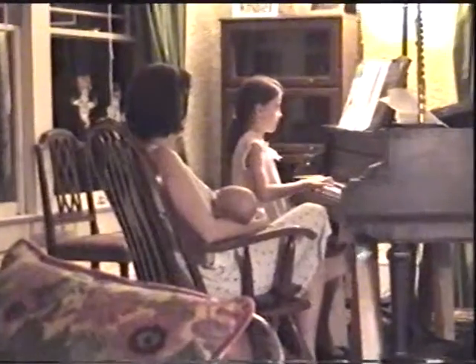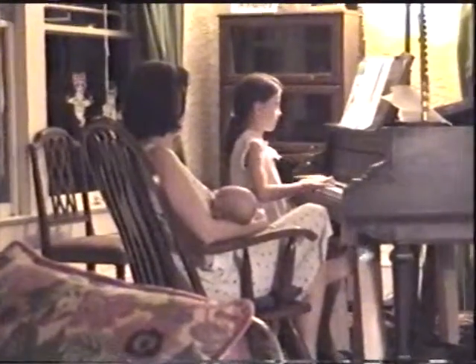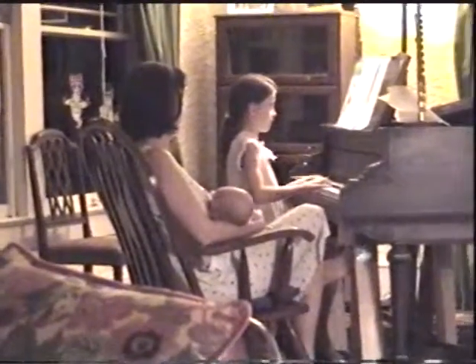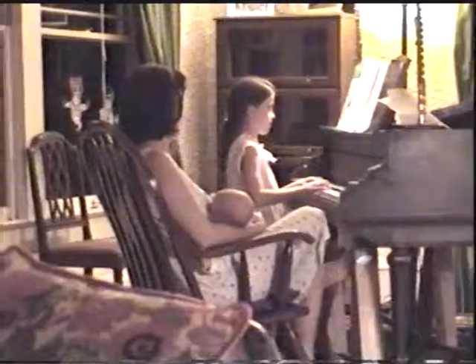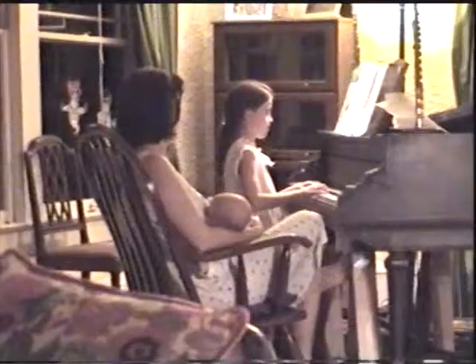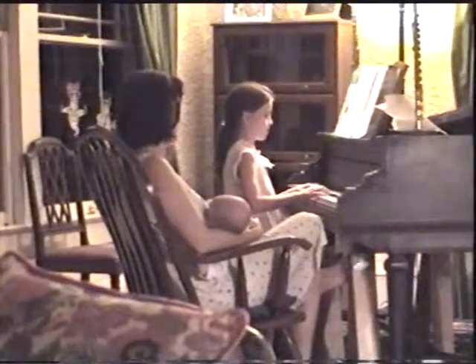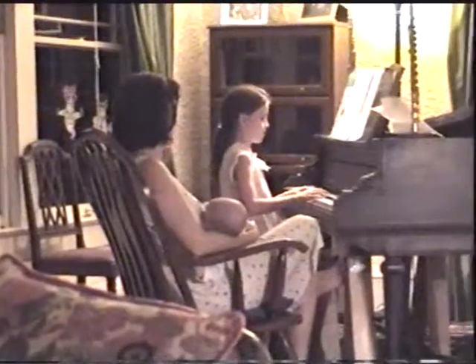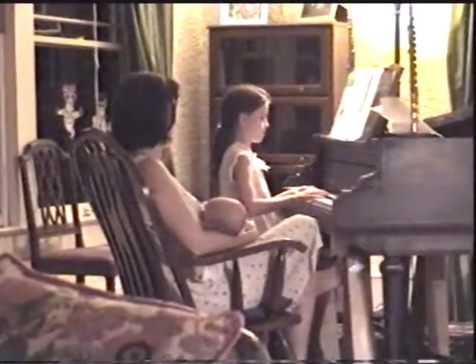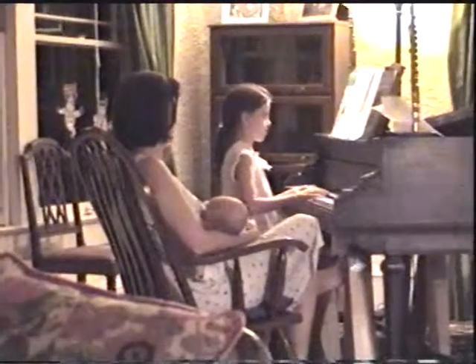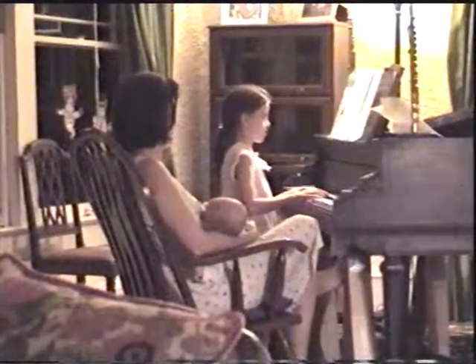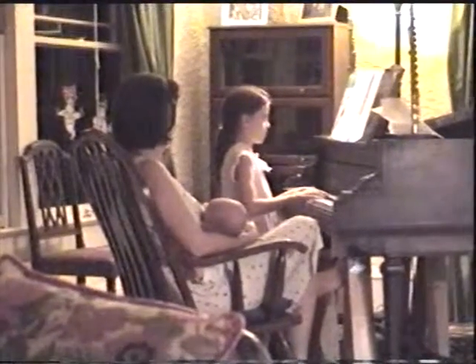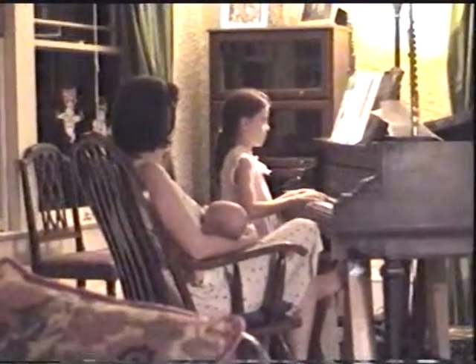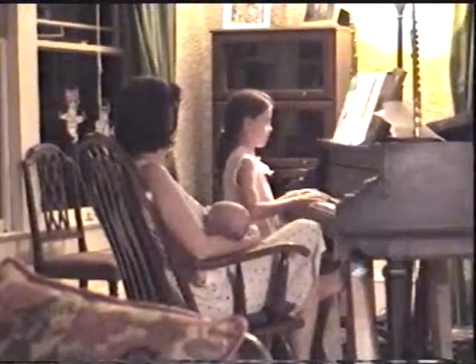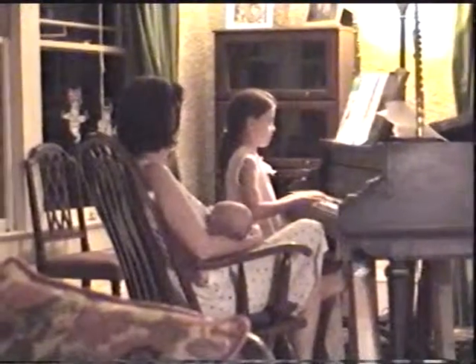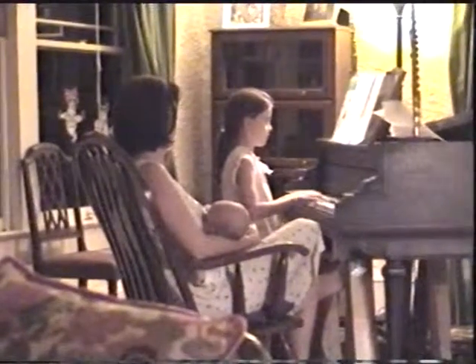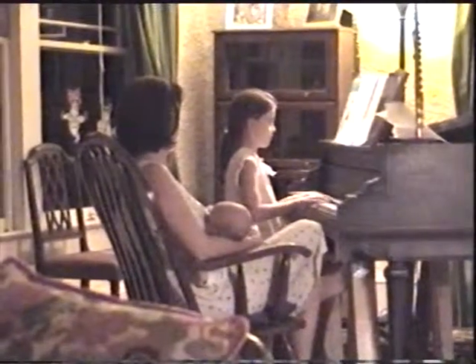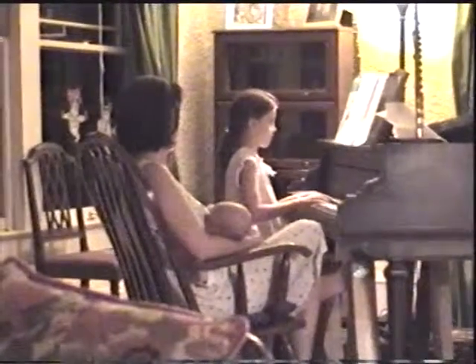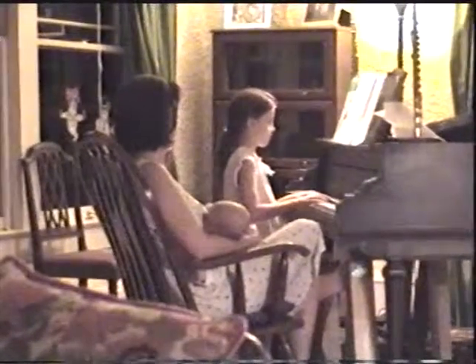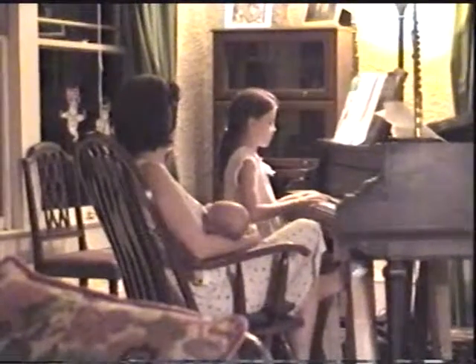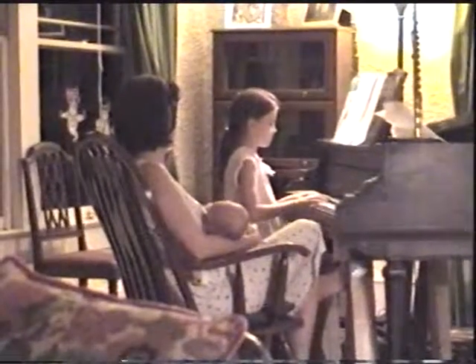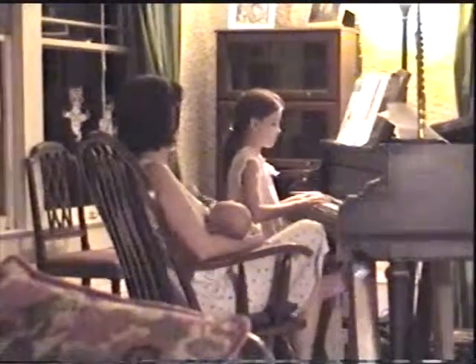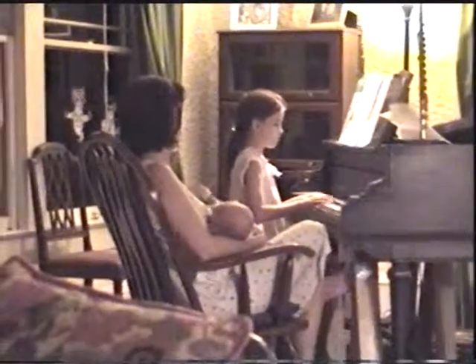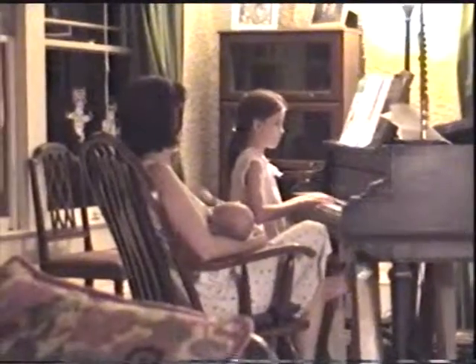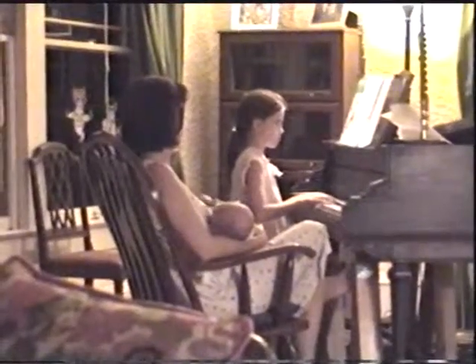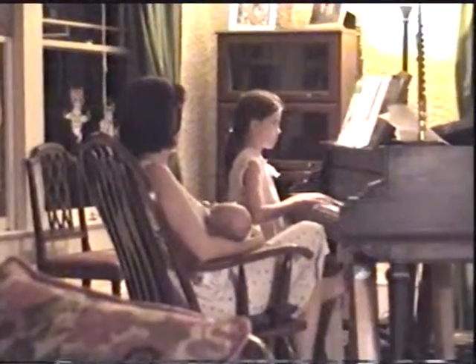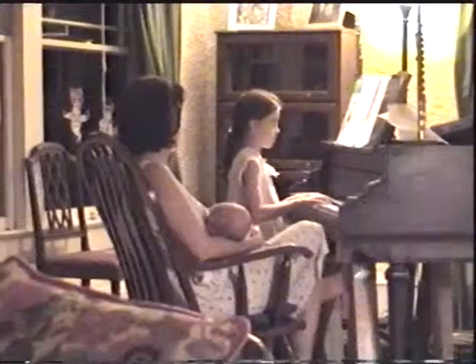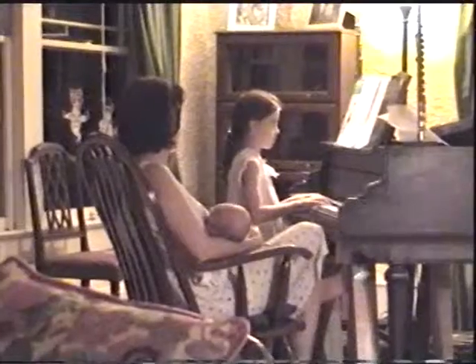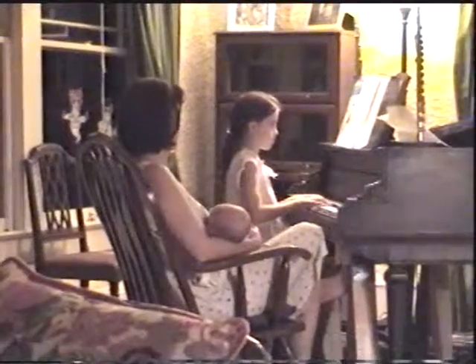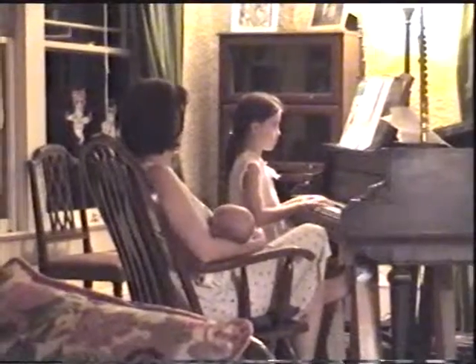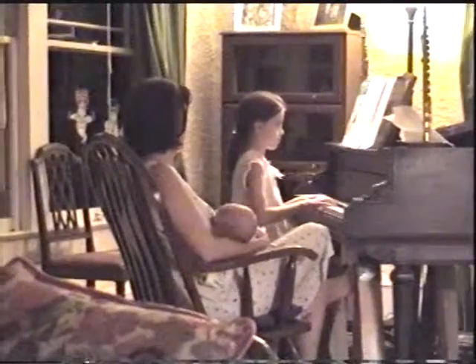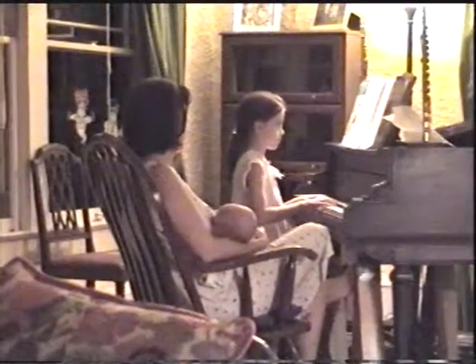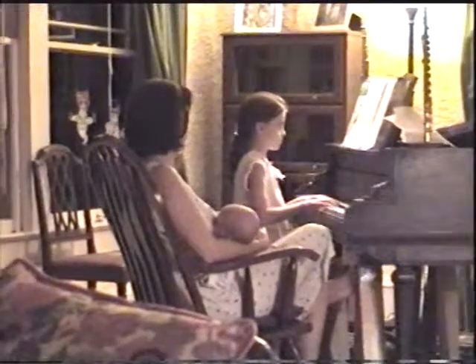Now we've got A-flat, a little key — there you go, that's it.